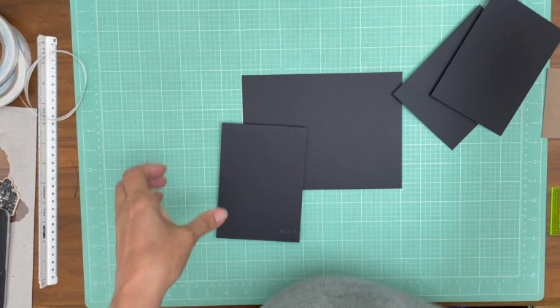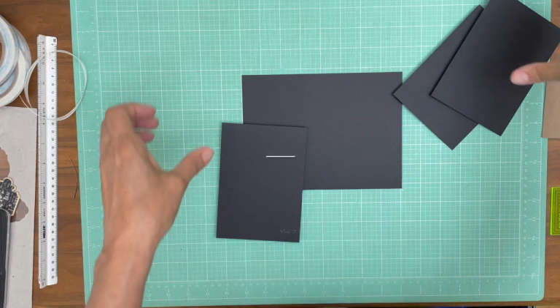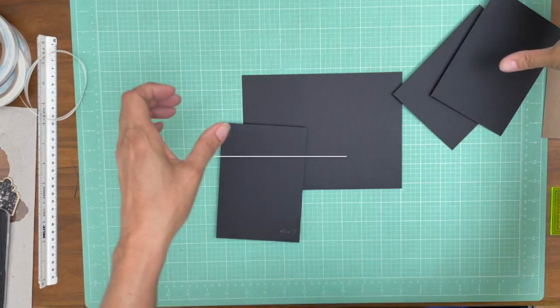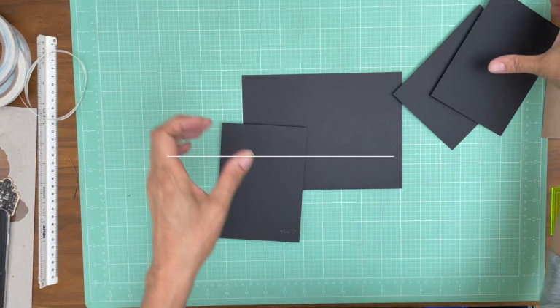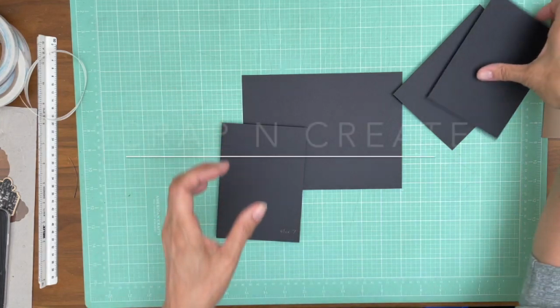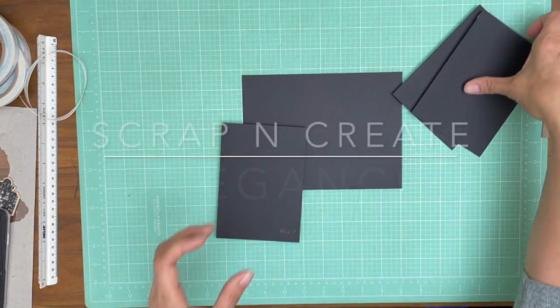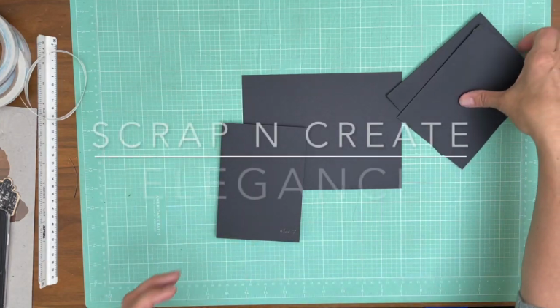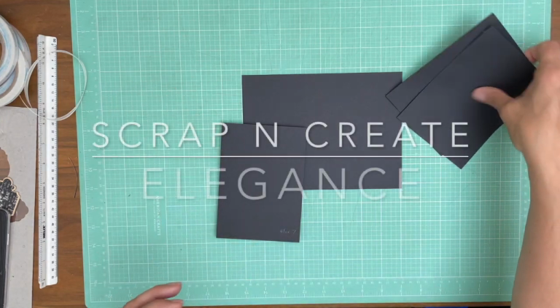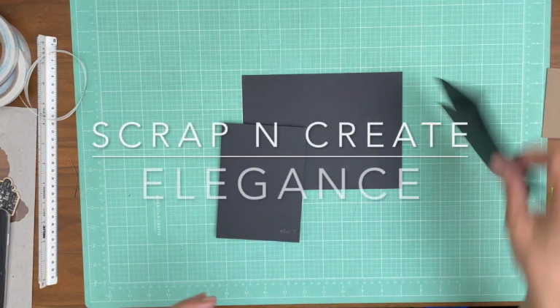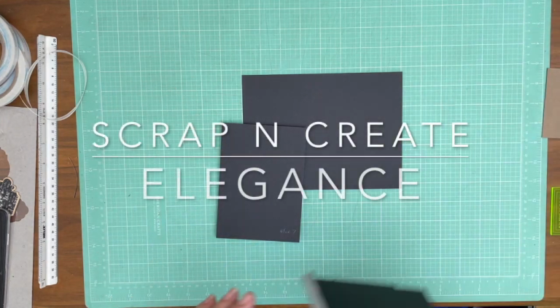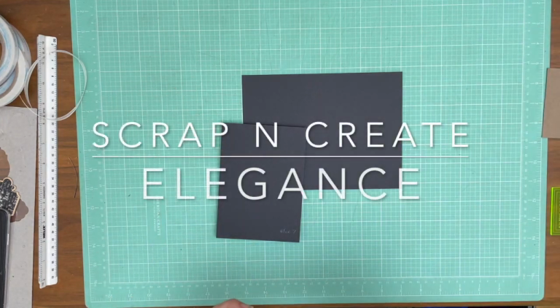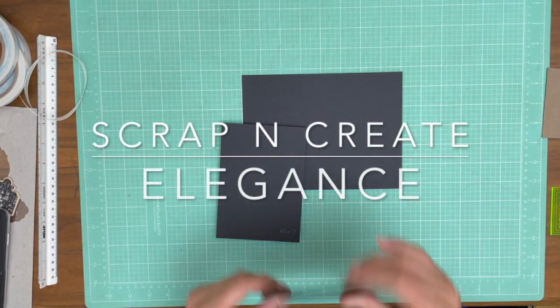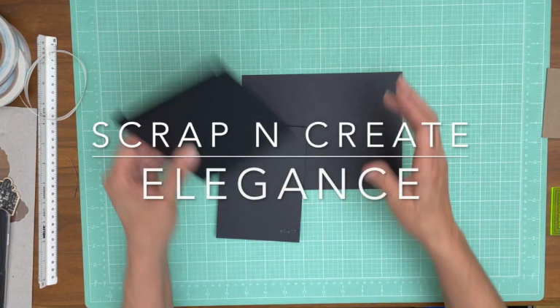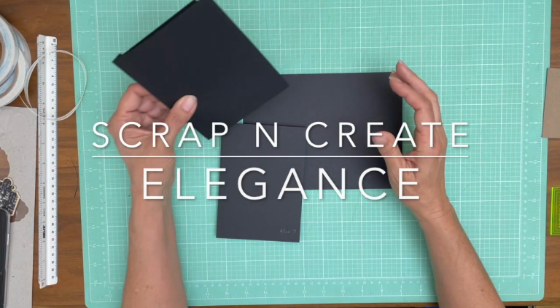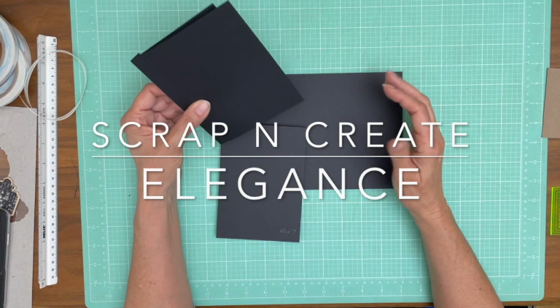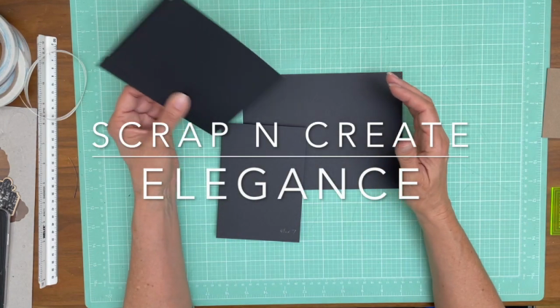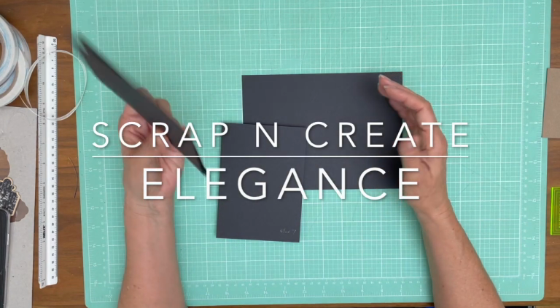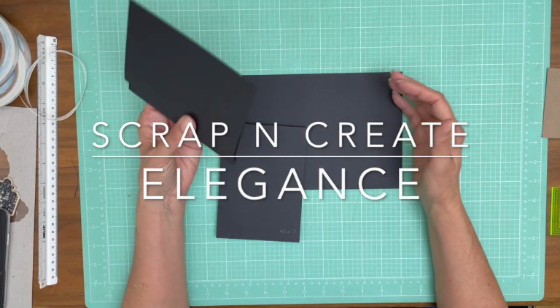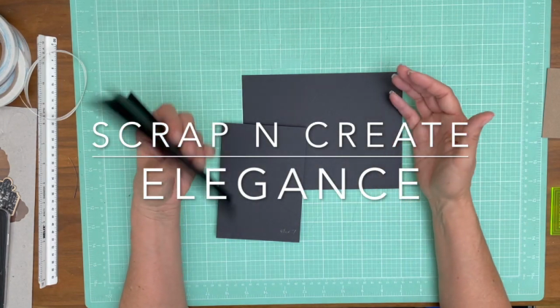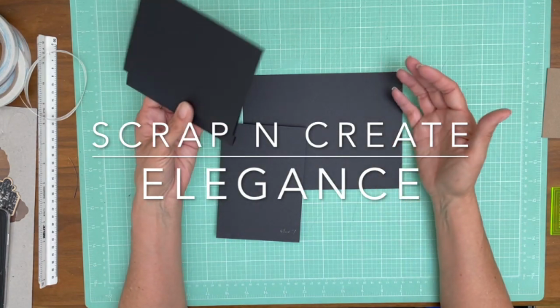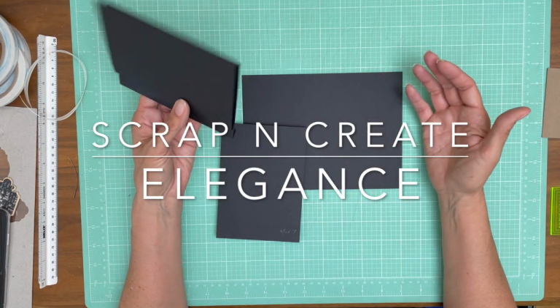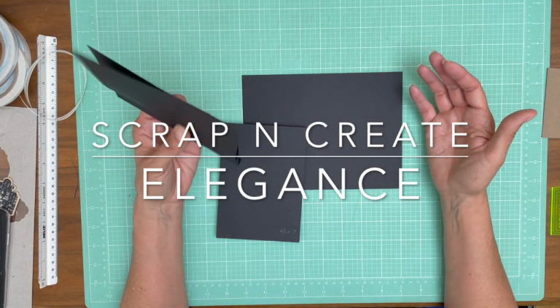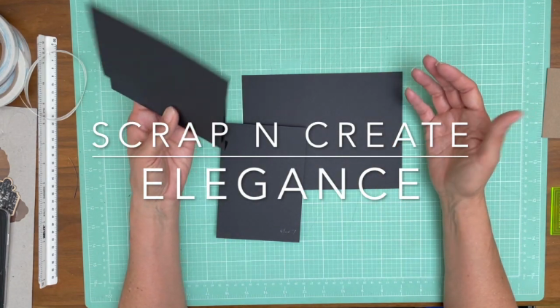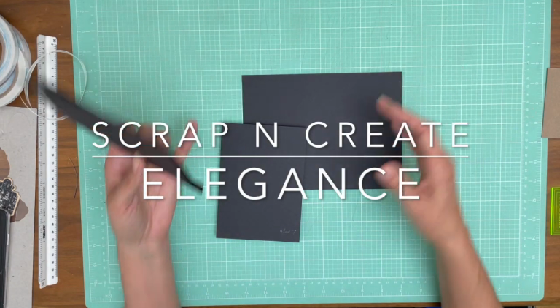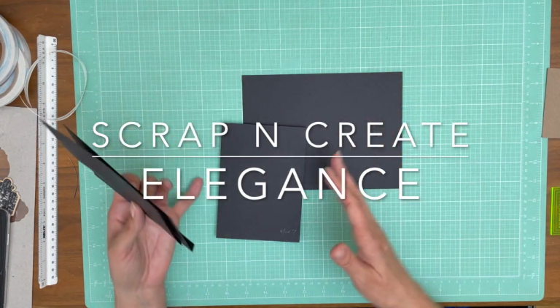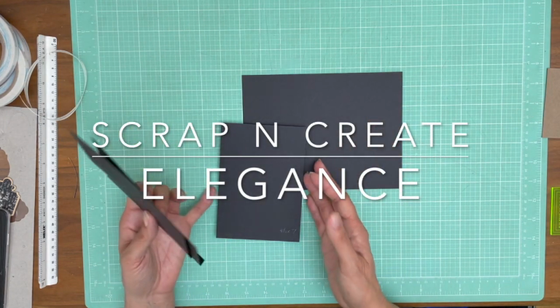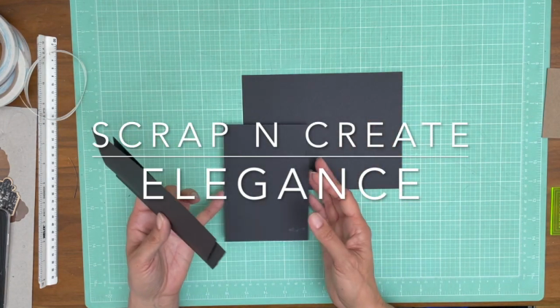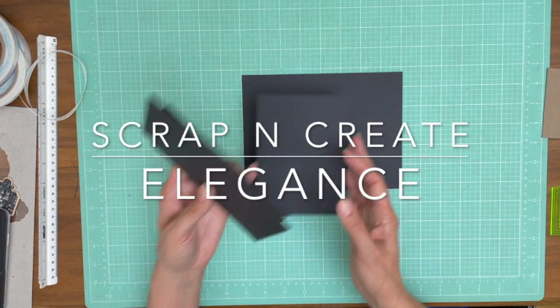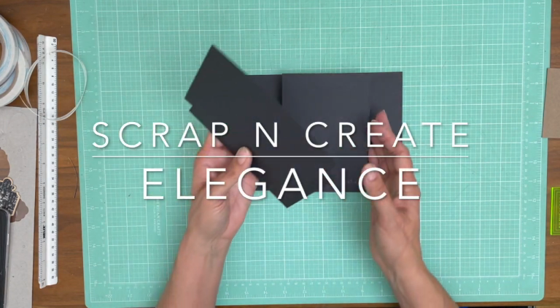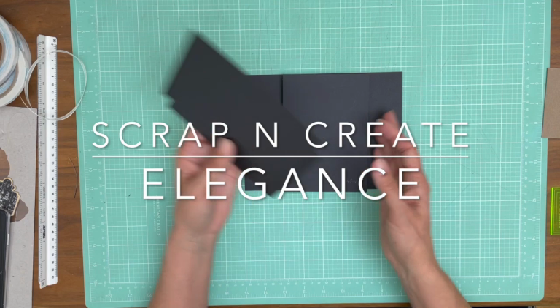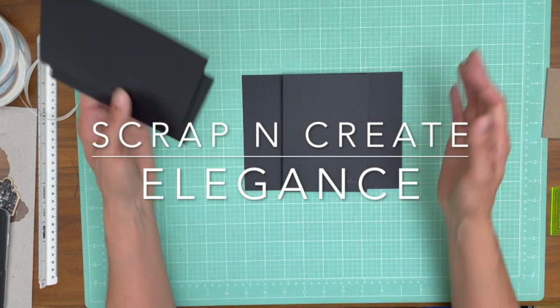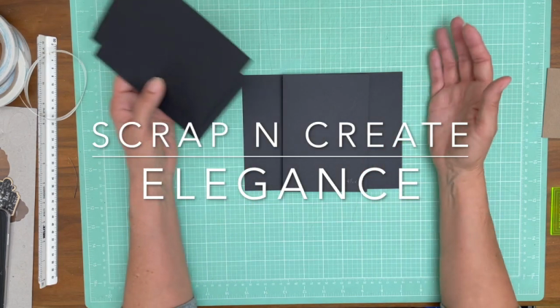Hey everyone, it's Daphne from Scrap and Create and we are working on Elegance. This is page one for Elegance.